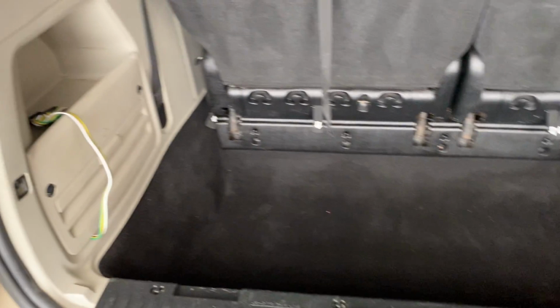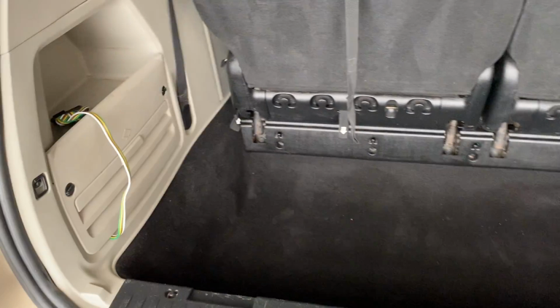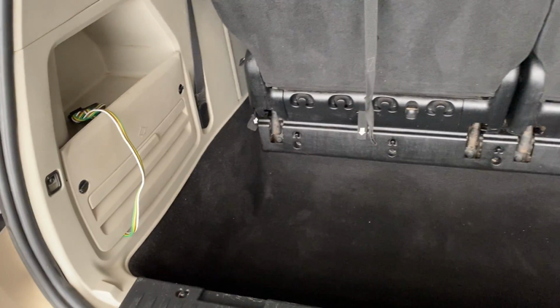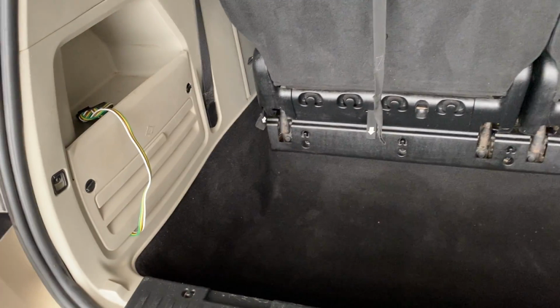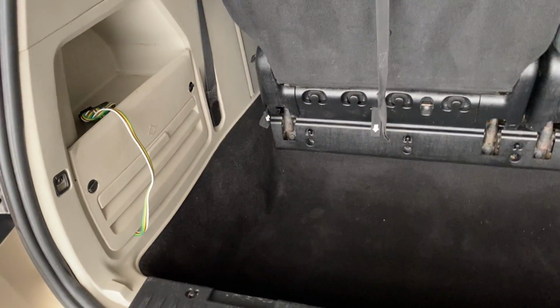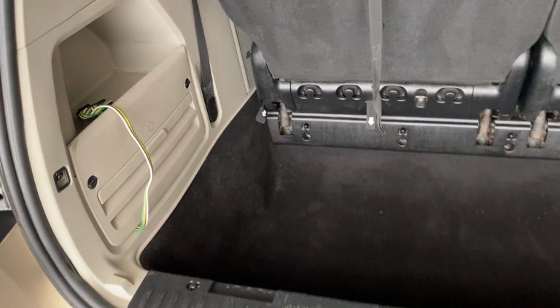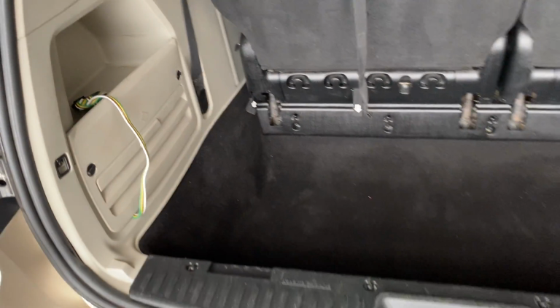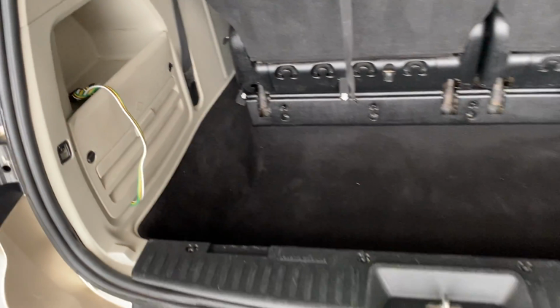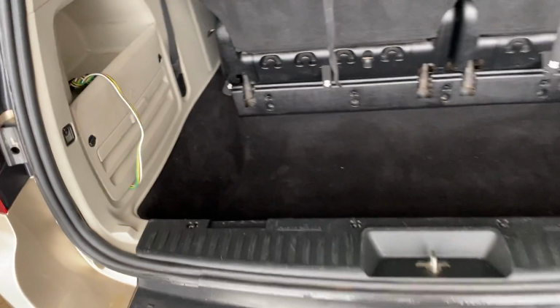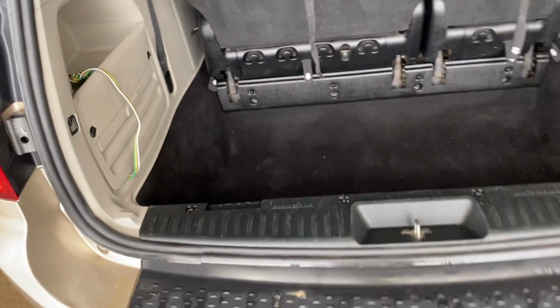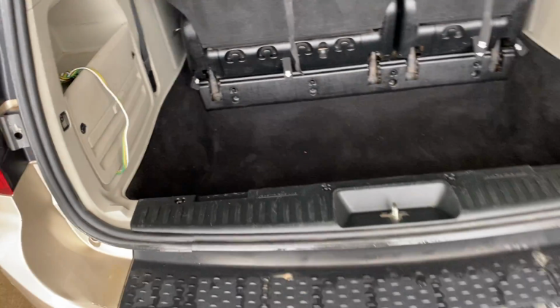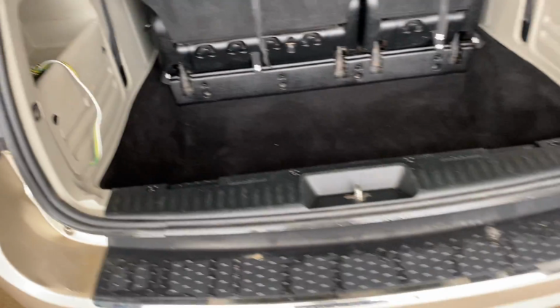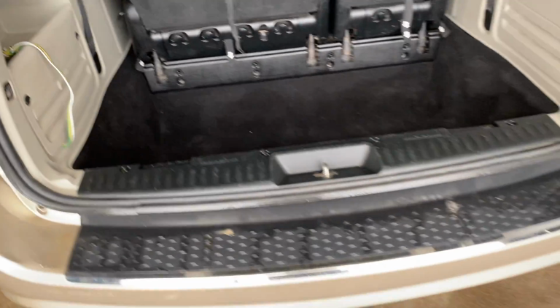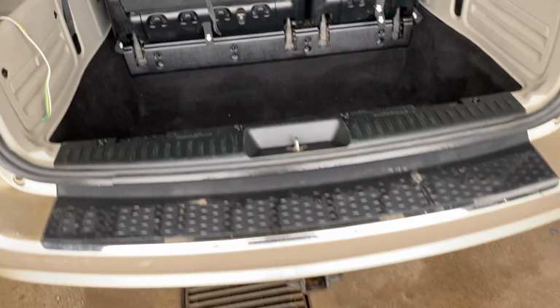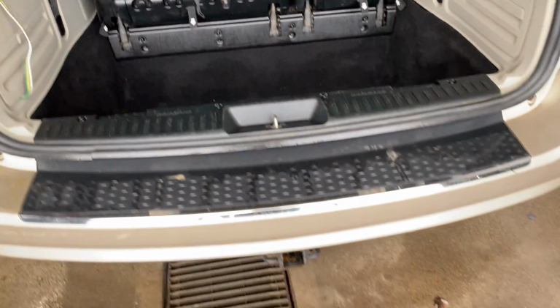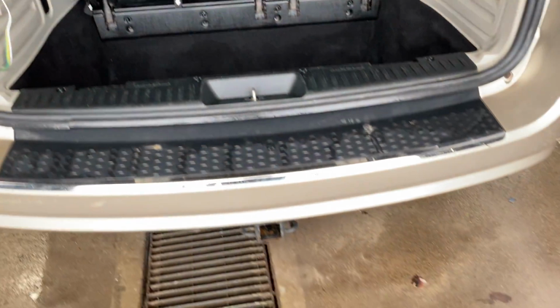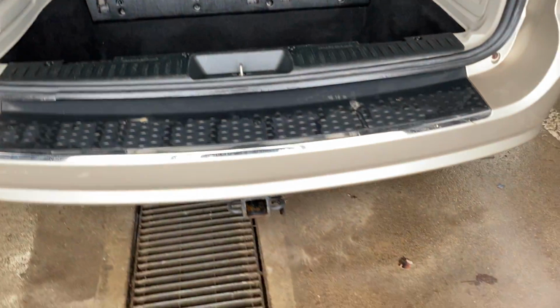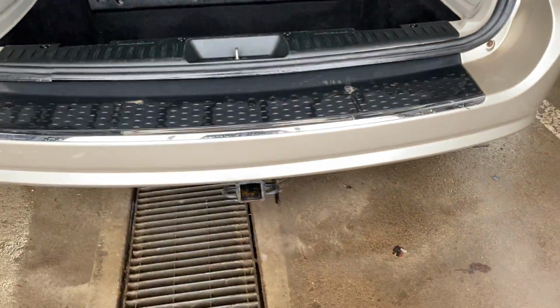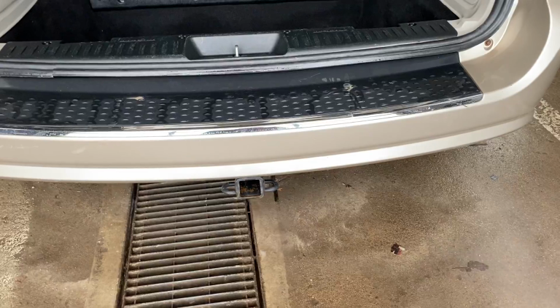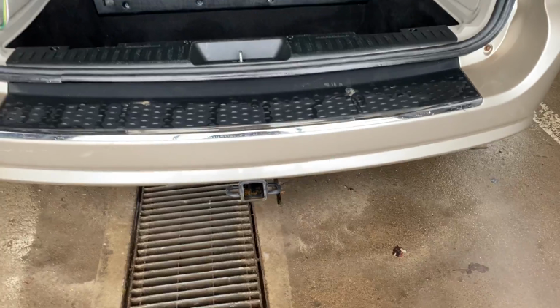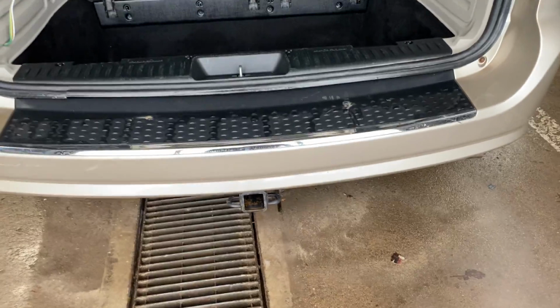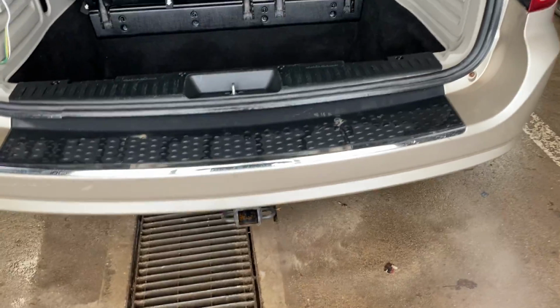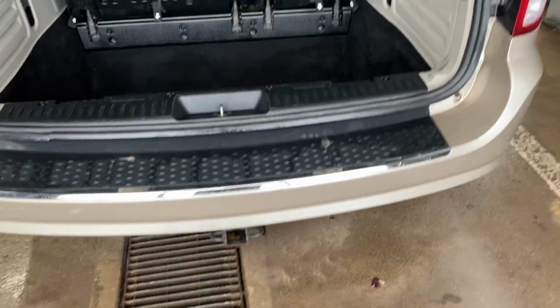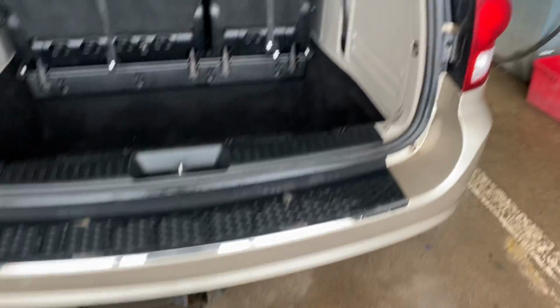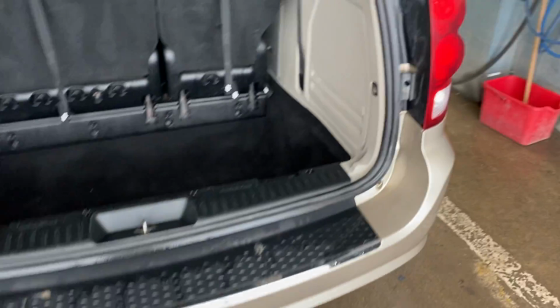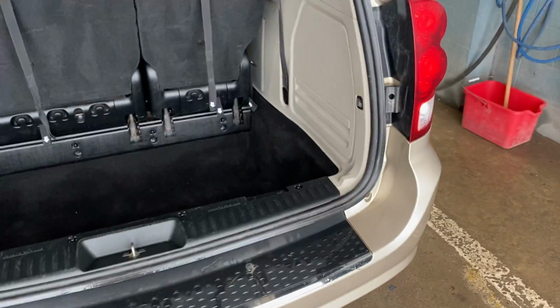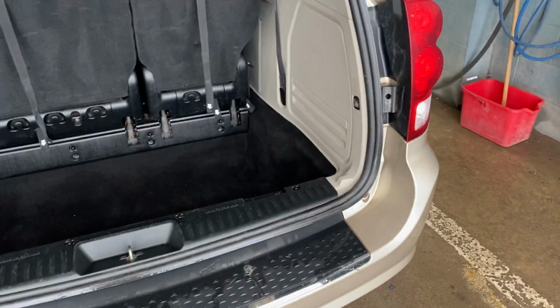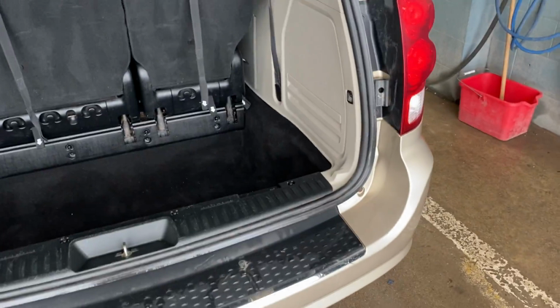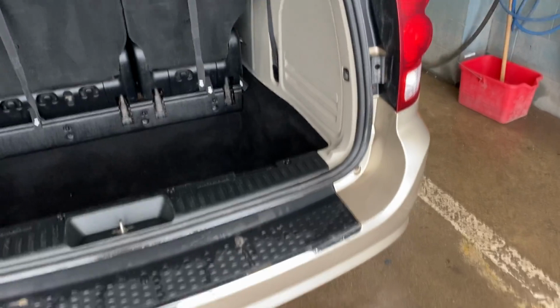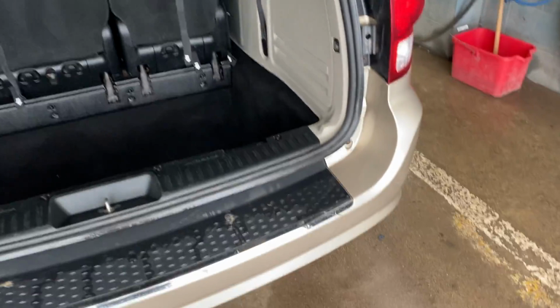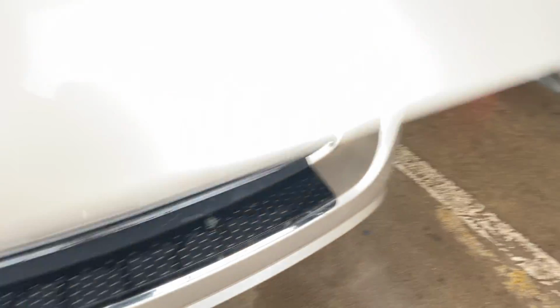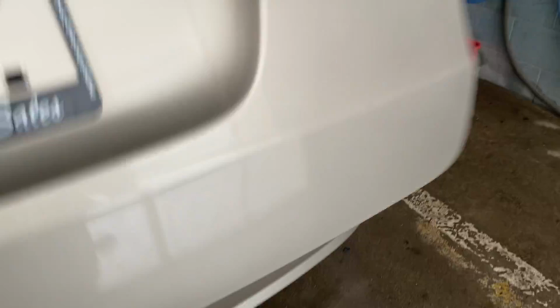Looks like it's been undercoated, which is always nice. It does have the wiring with the trailer hitch in case you ever need it.